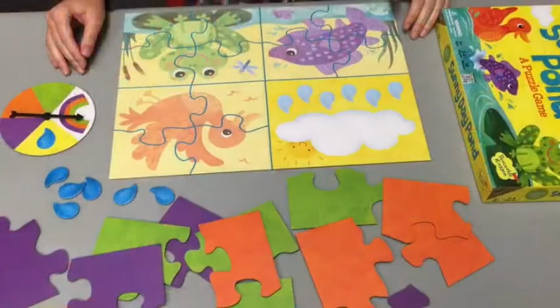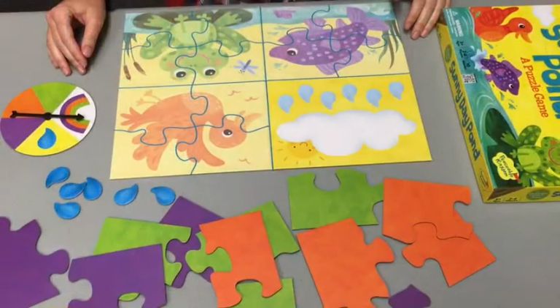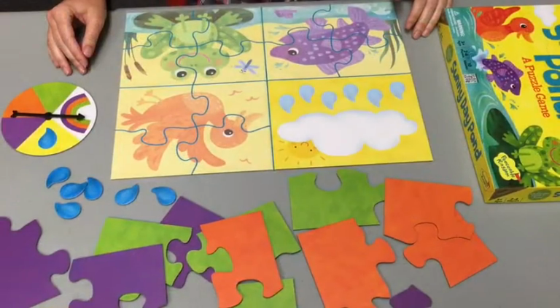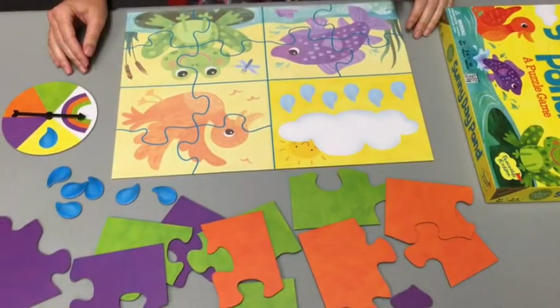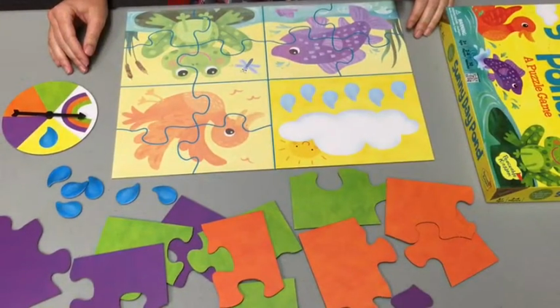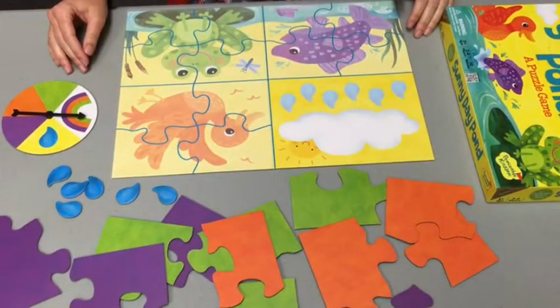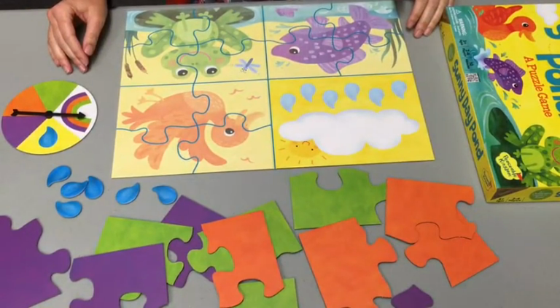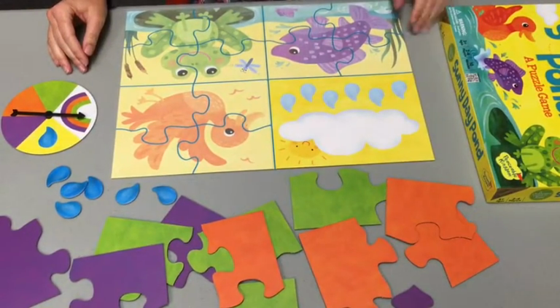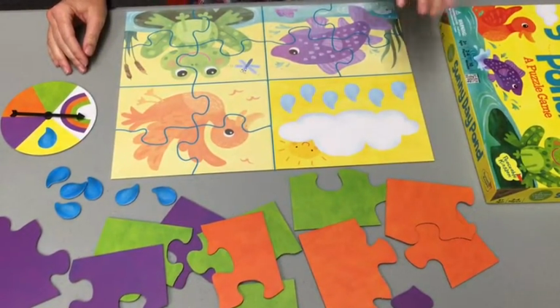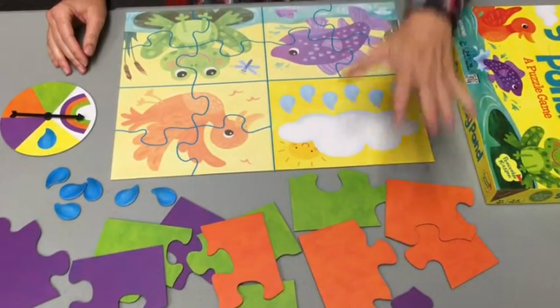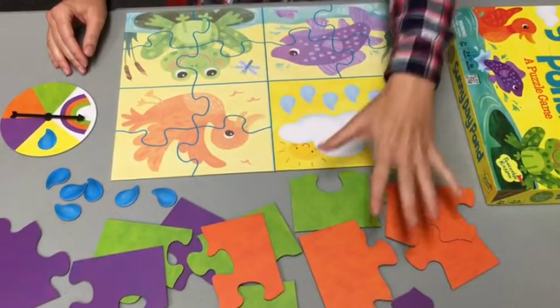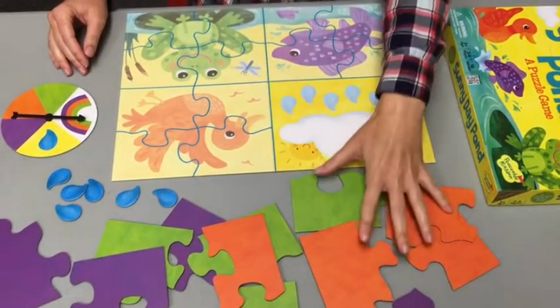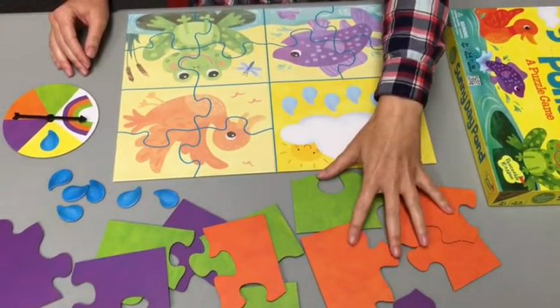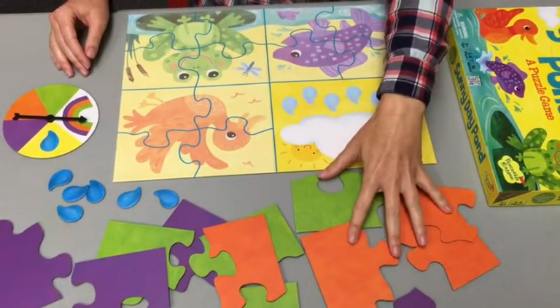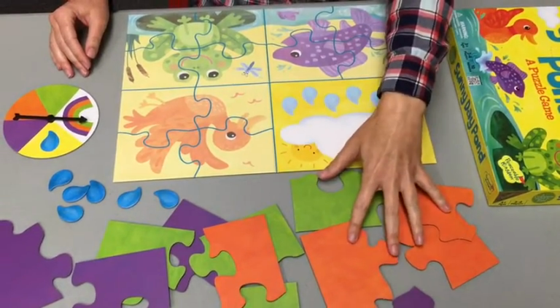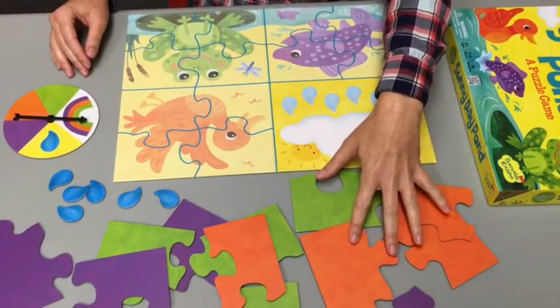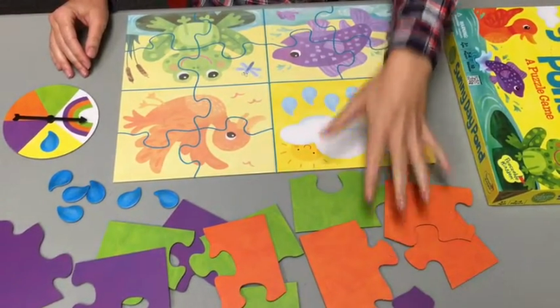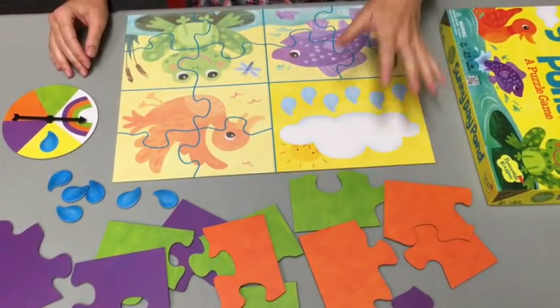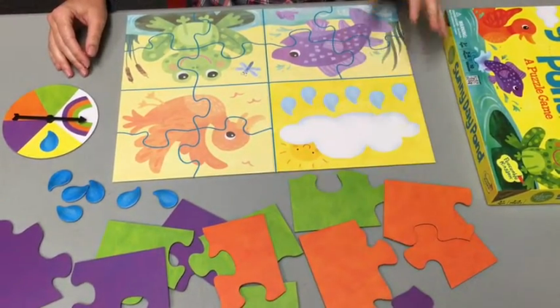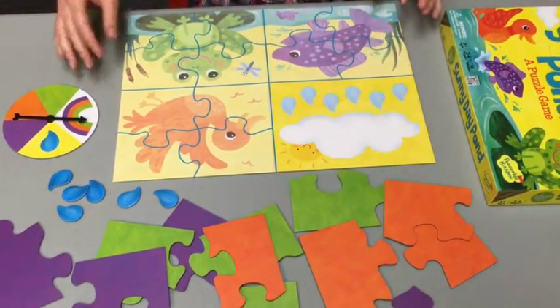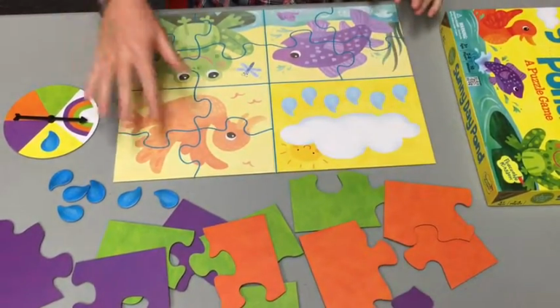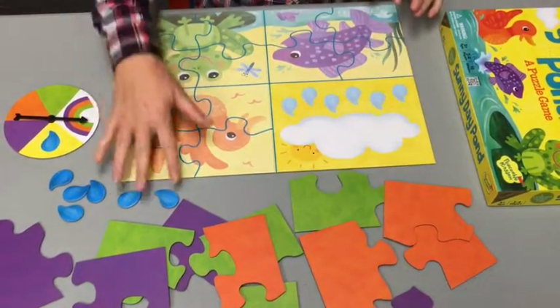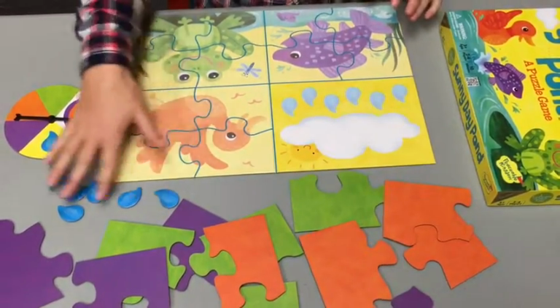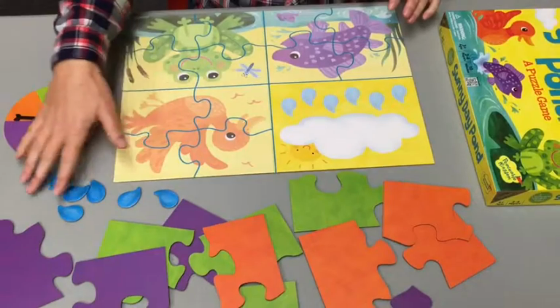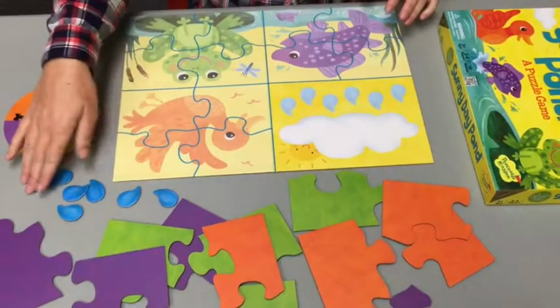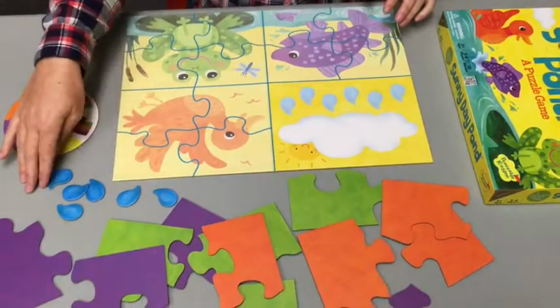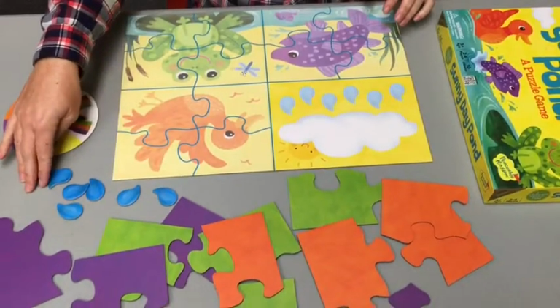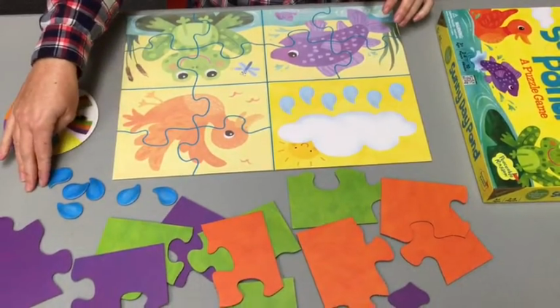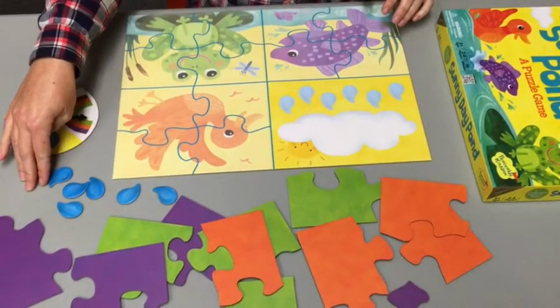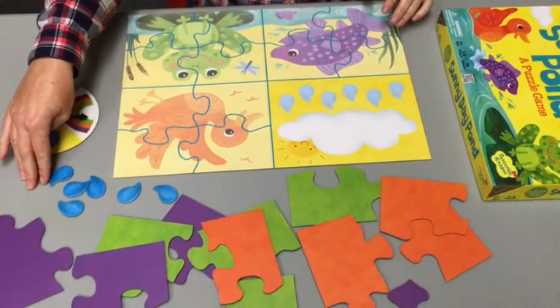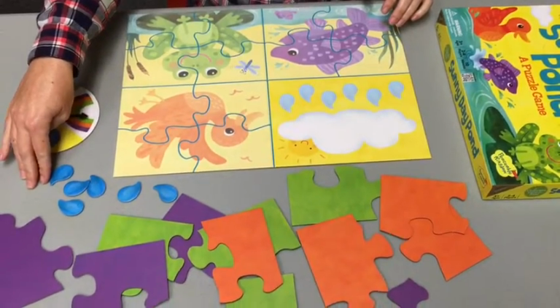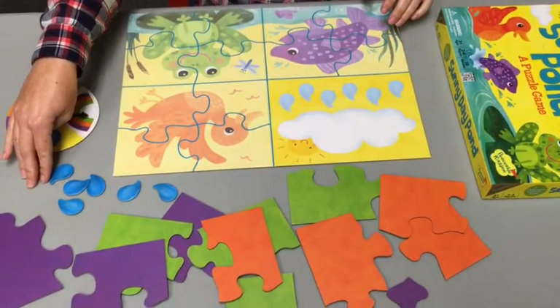To set up the game, place all of the puzzle pieces face down and have your raindrops on the side of the board.